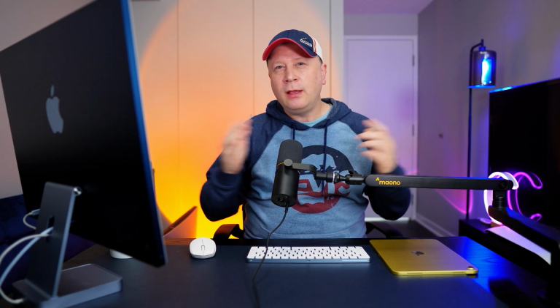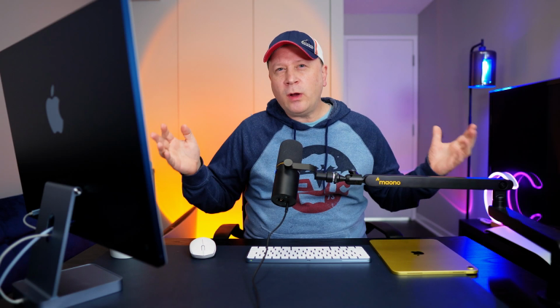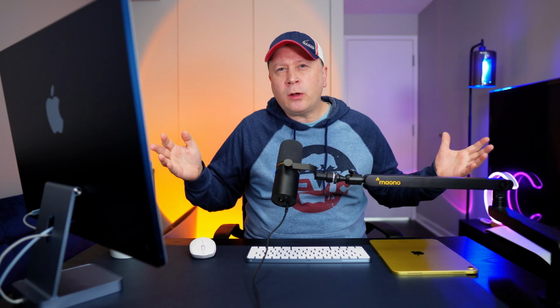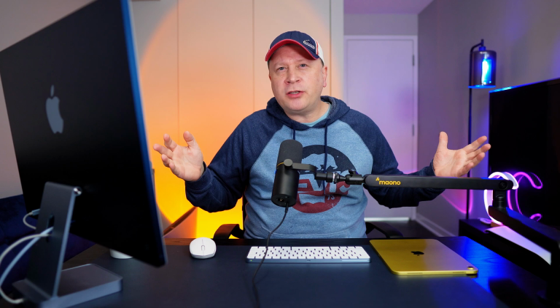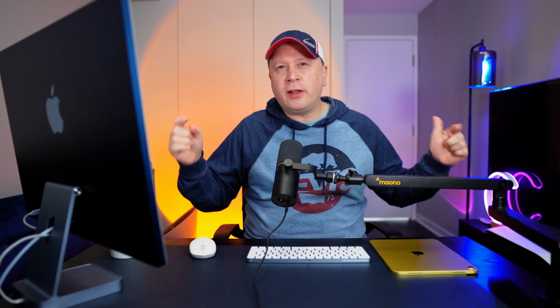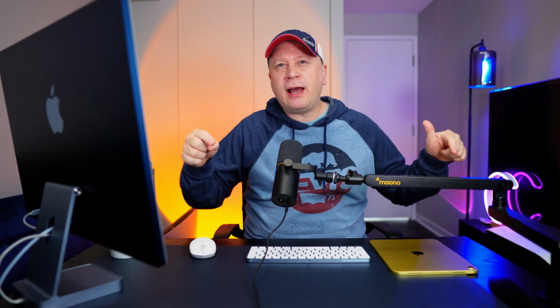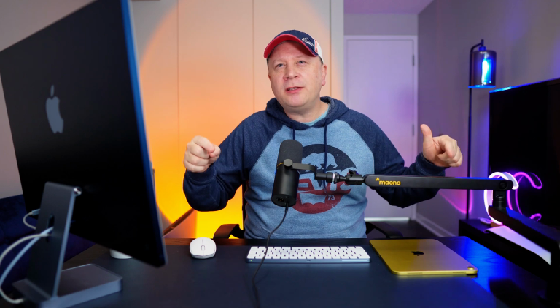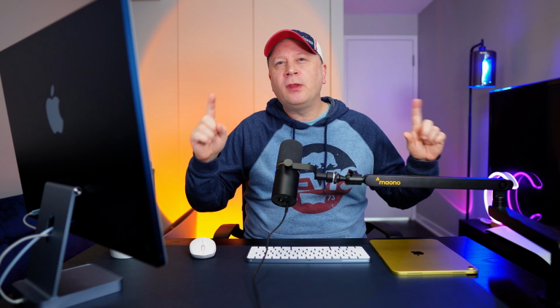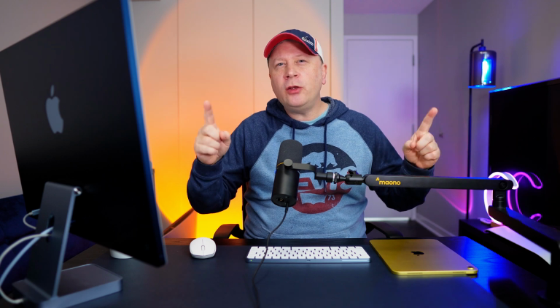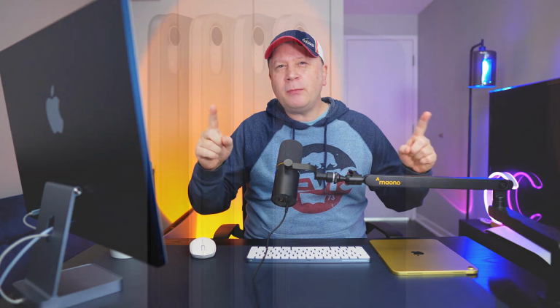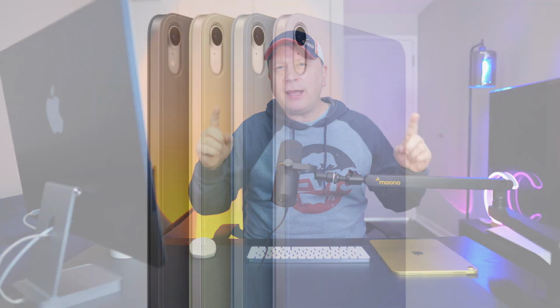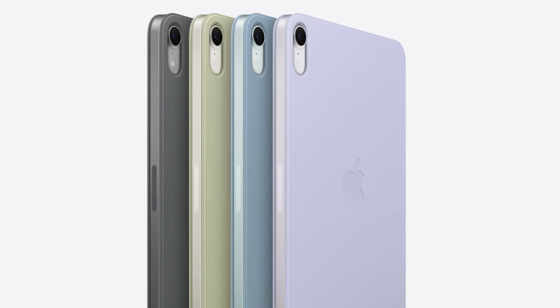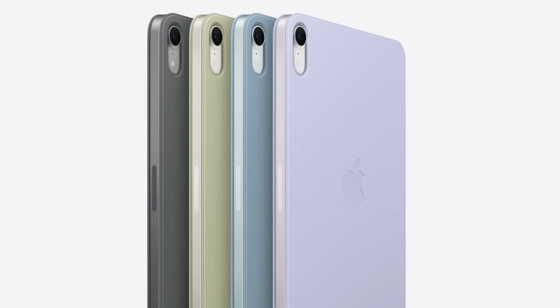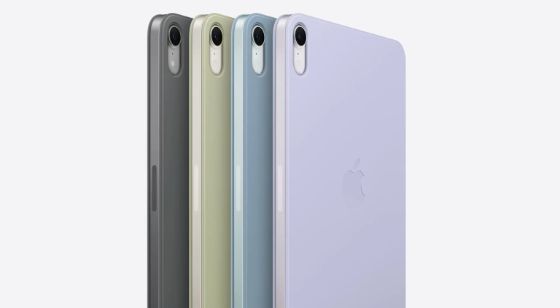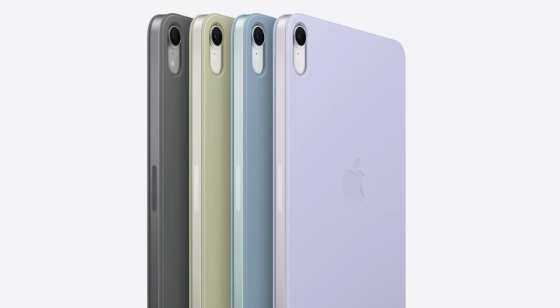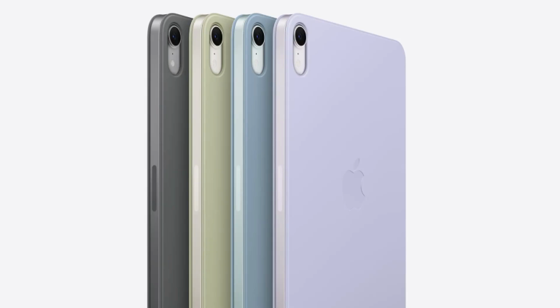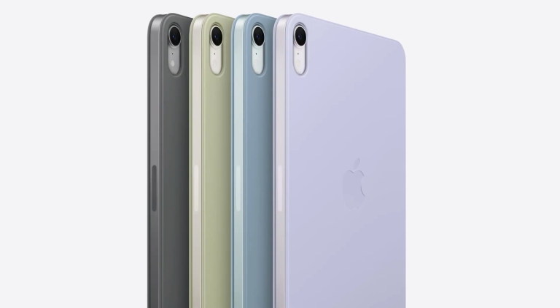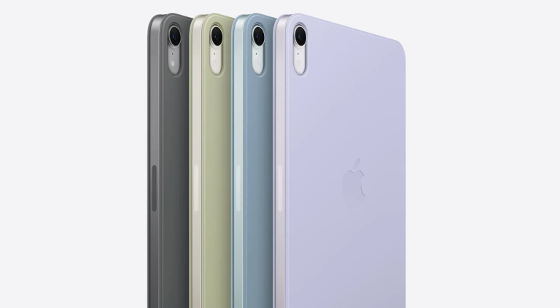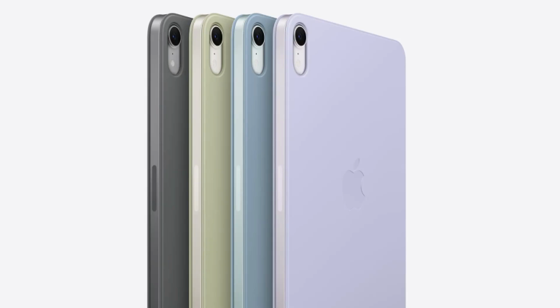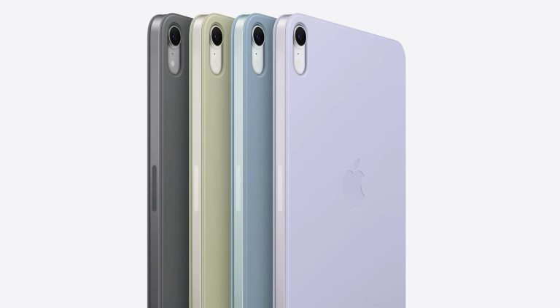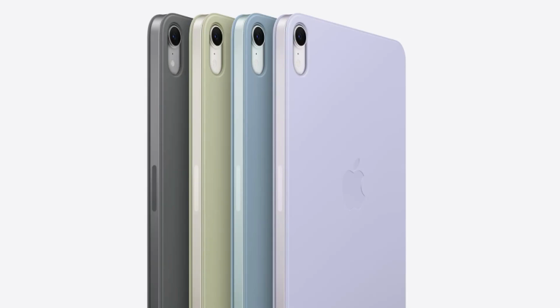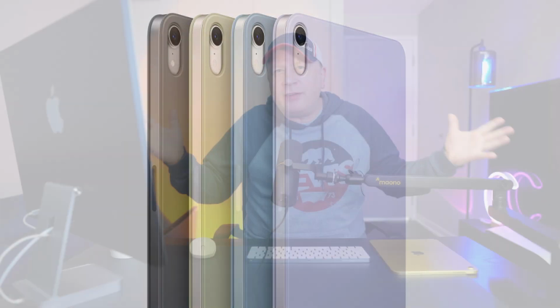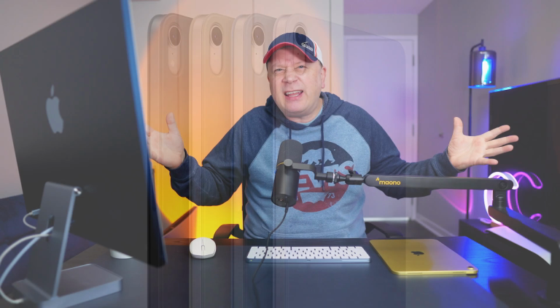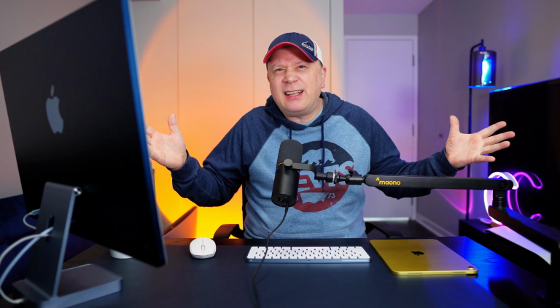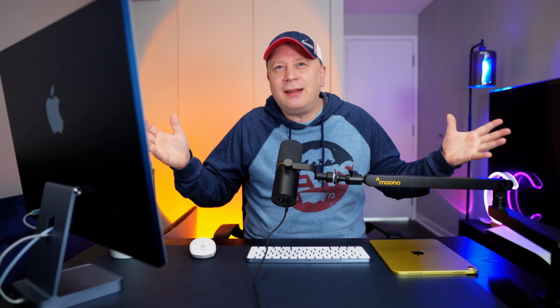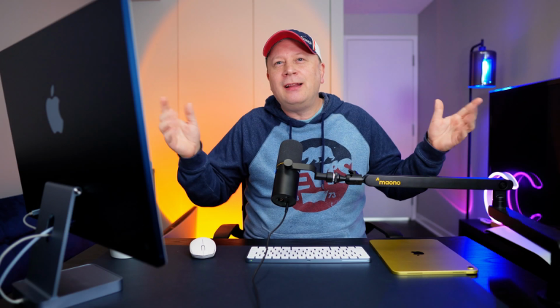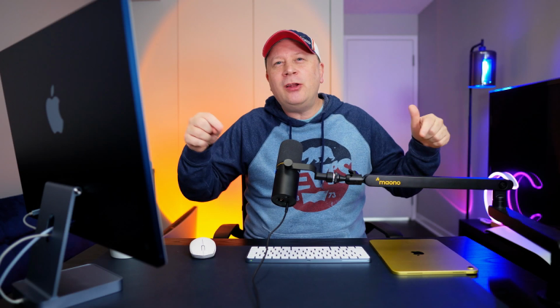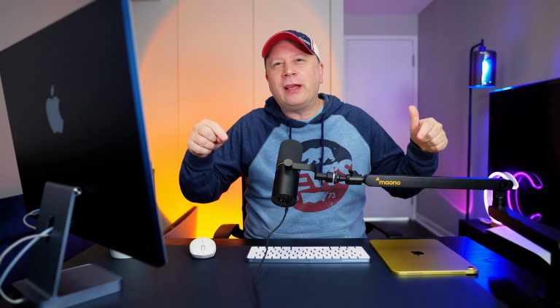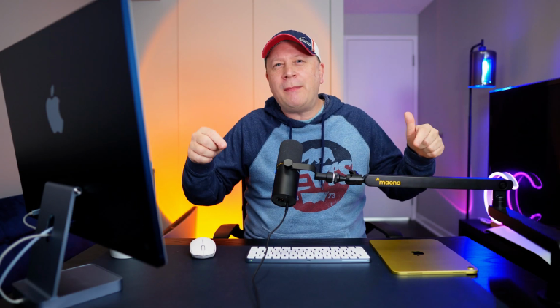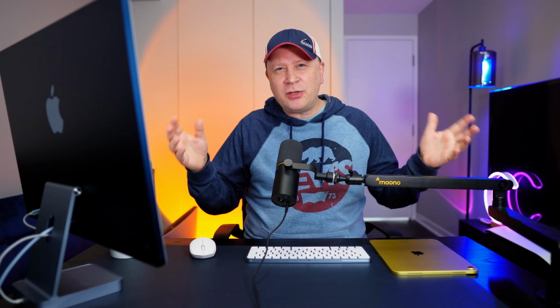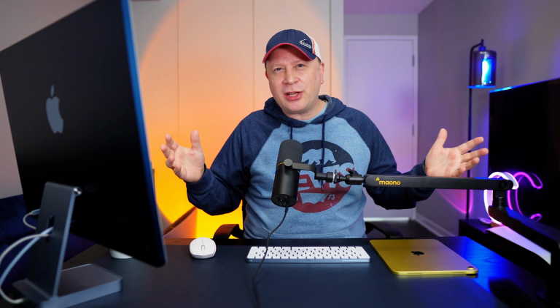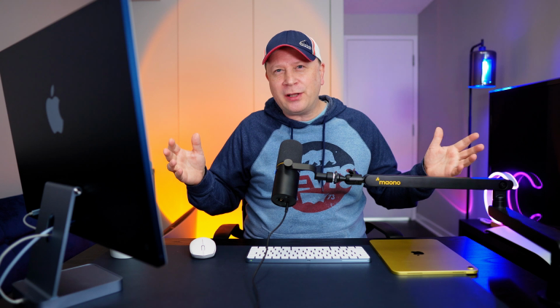One quick question for the comments: are you somebody that actually uses a case on the Mini, or do you just leave it naked? Let me know in the comments.